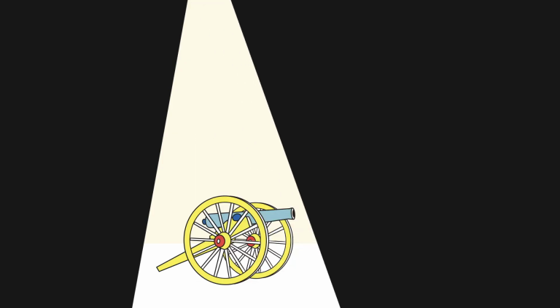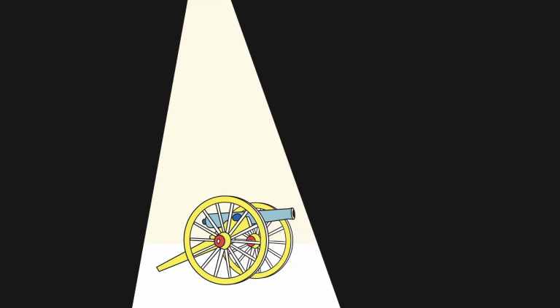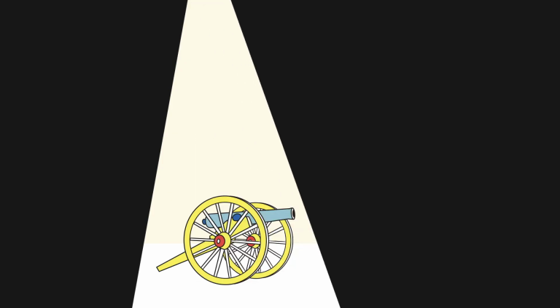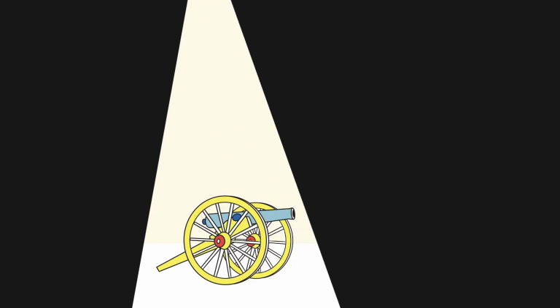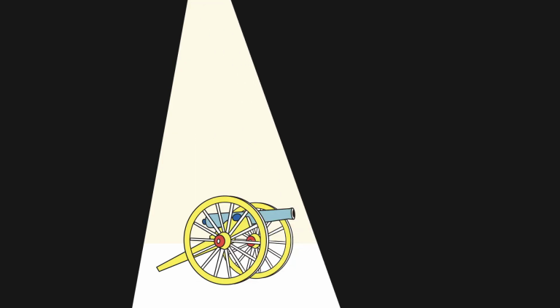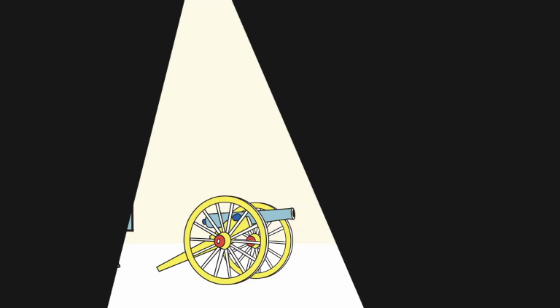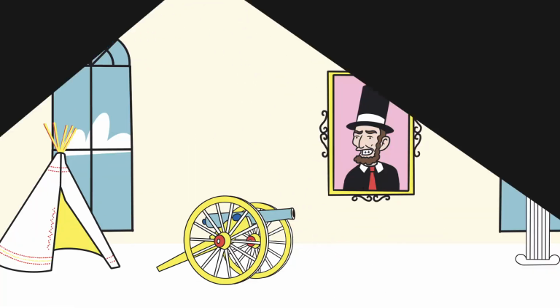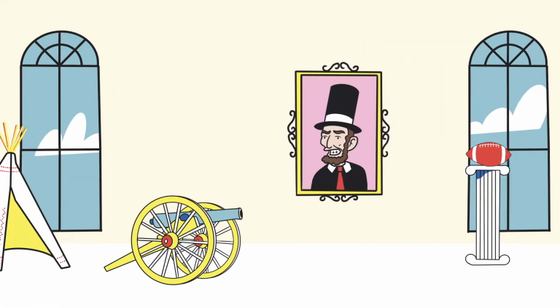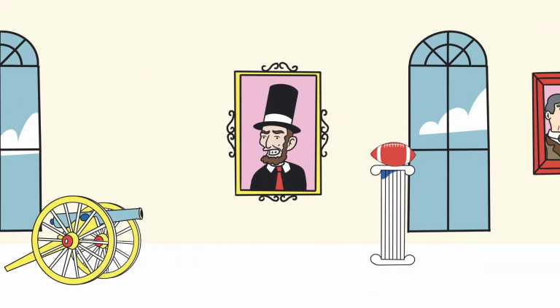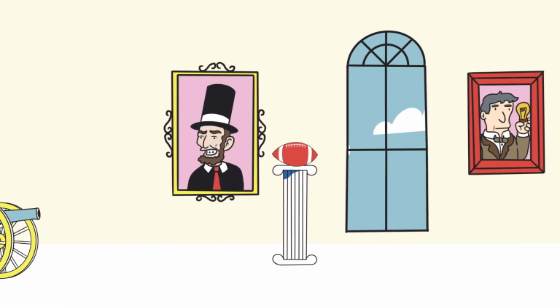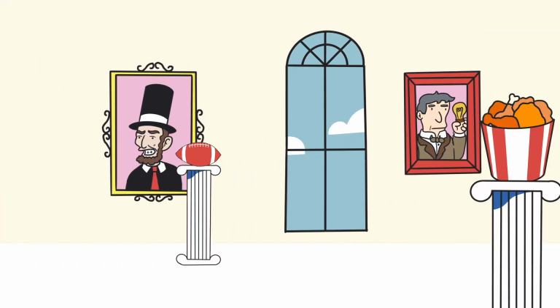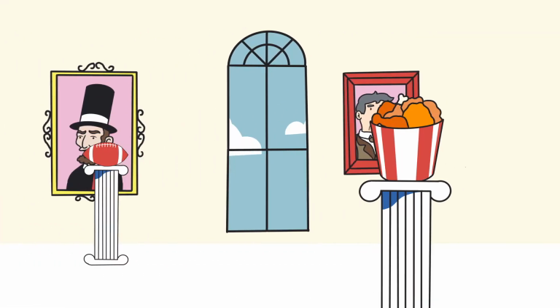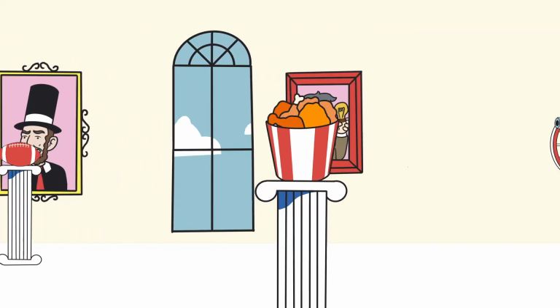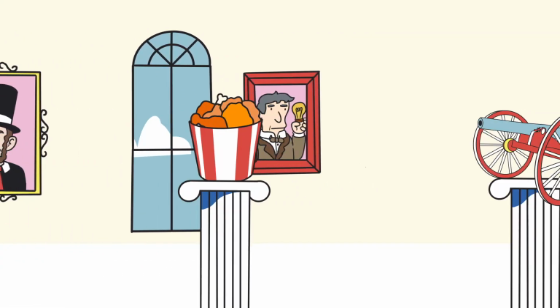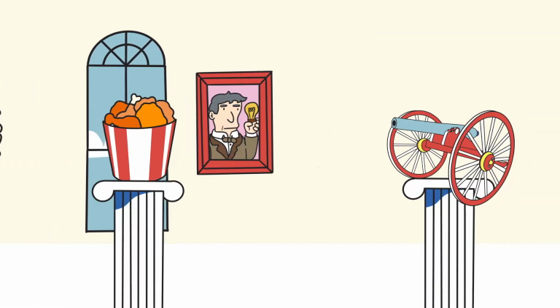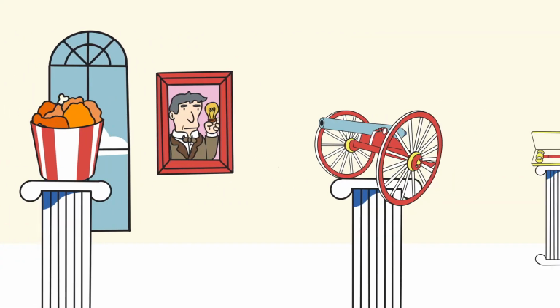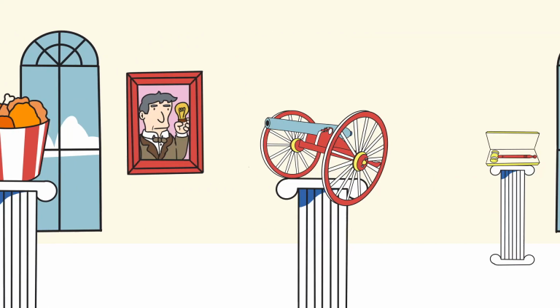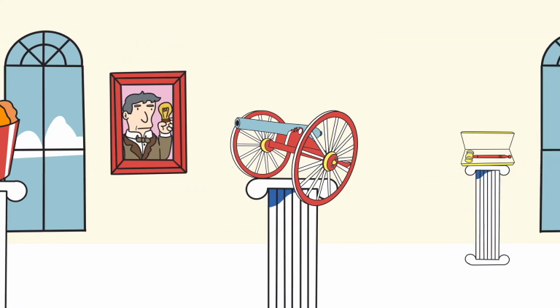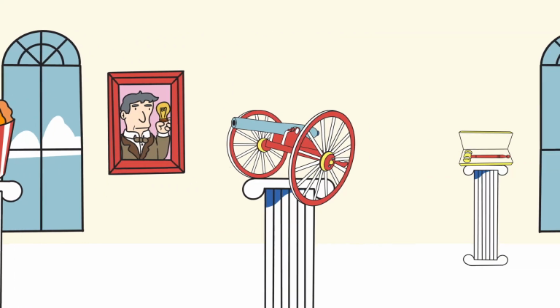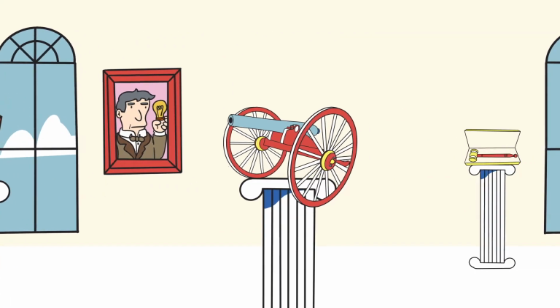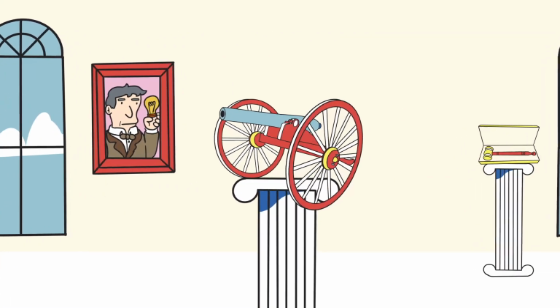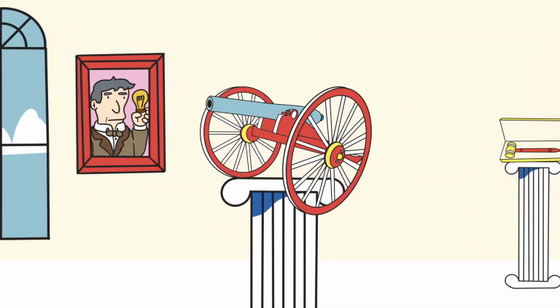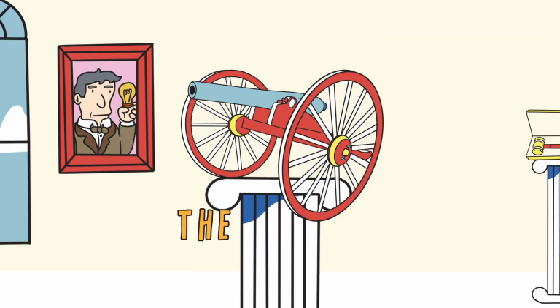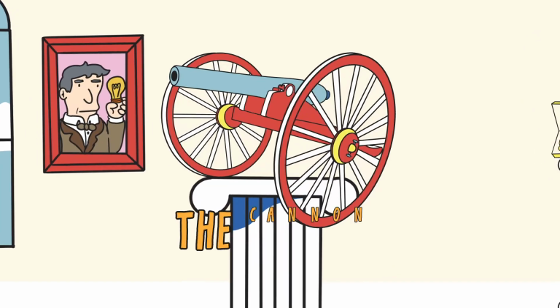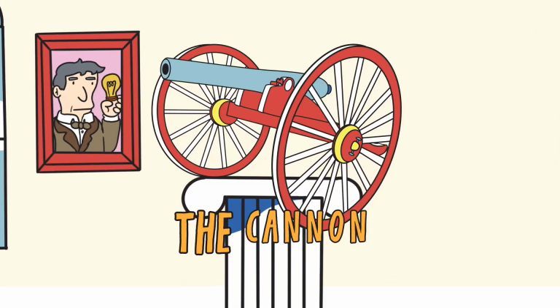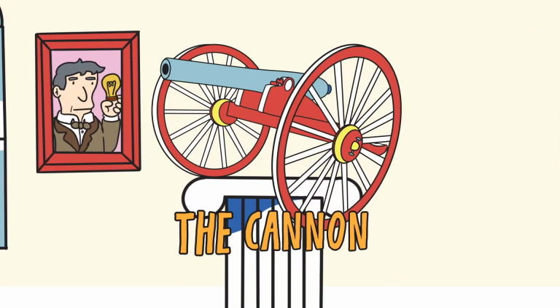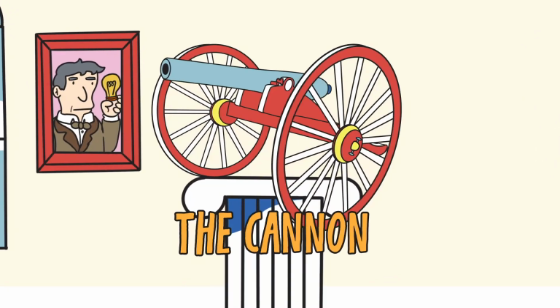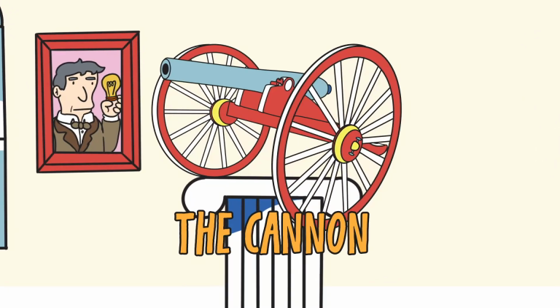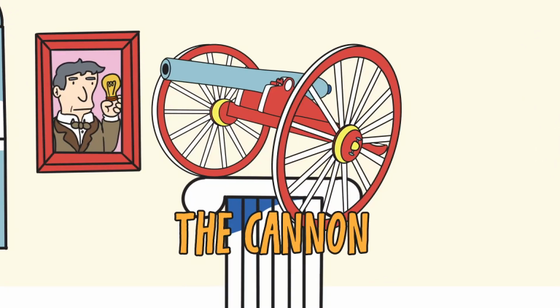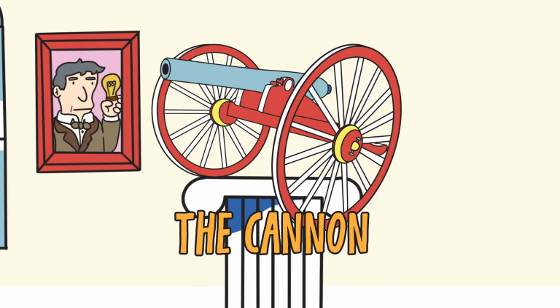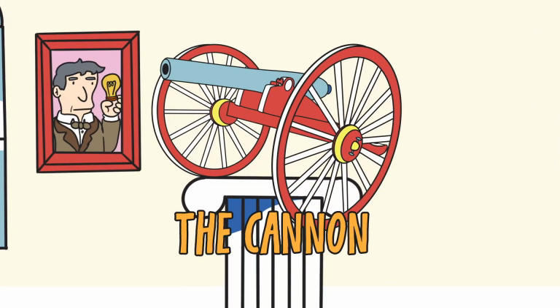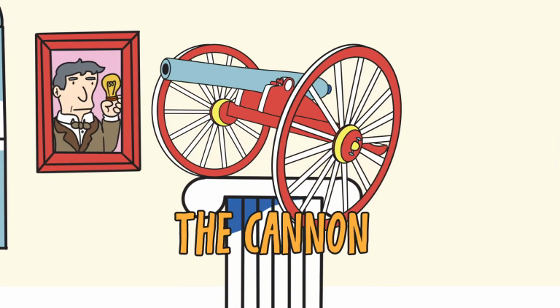Welcome to the Museum of Artifacts that Made America and the story of how the cannon gave the Union a shot at victory.